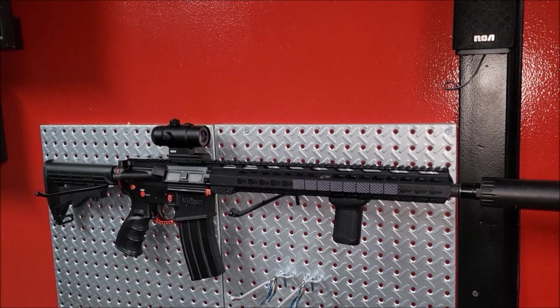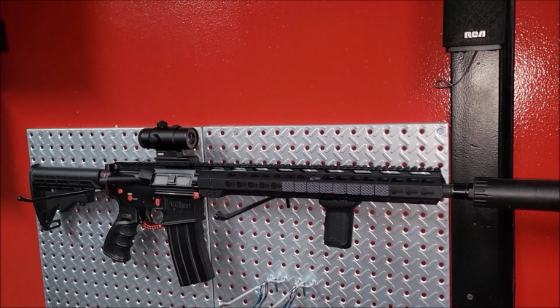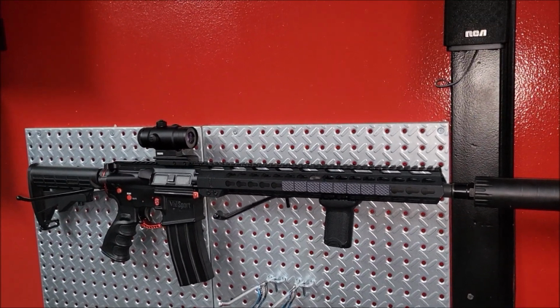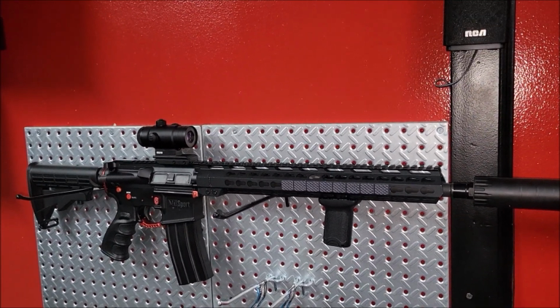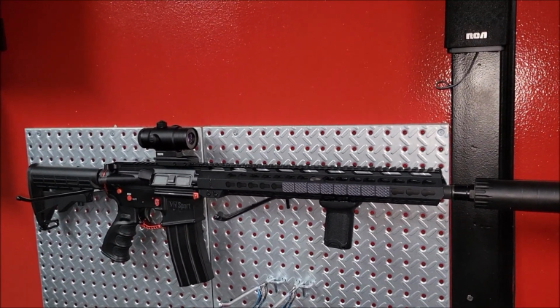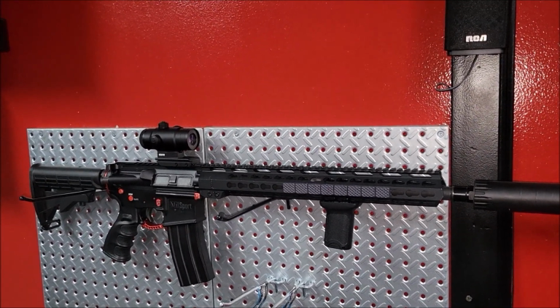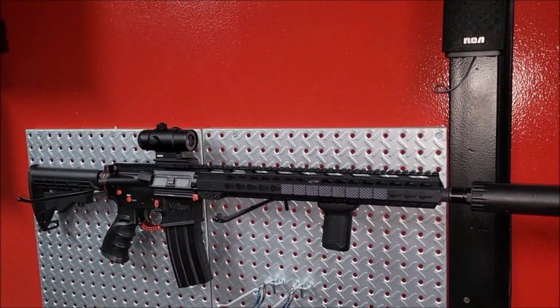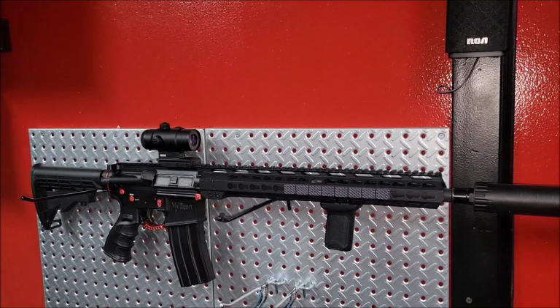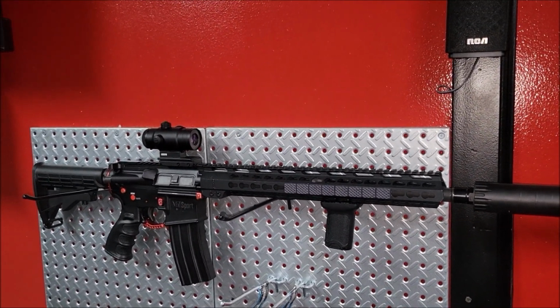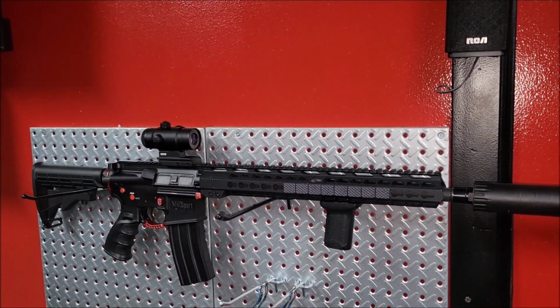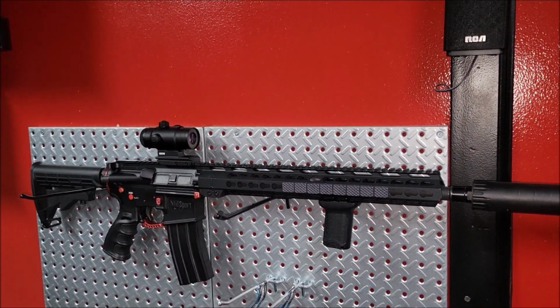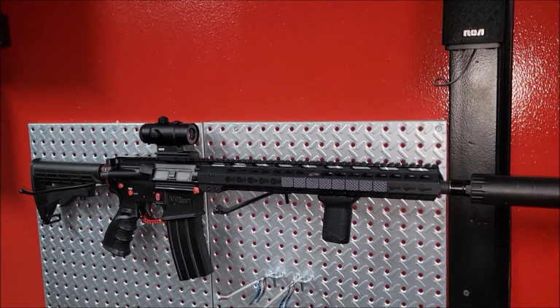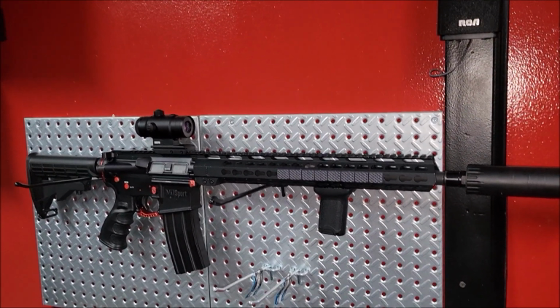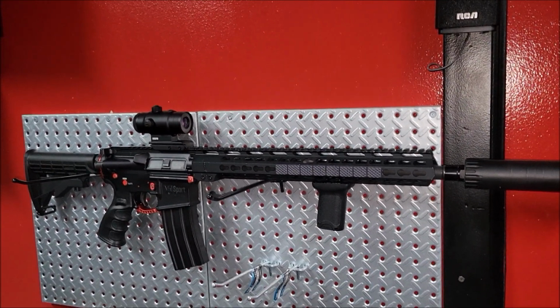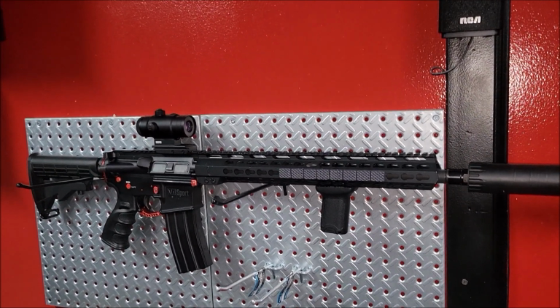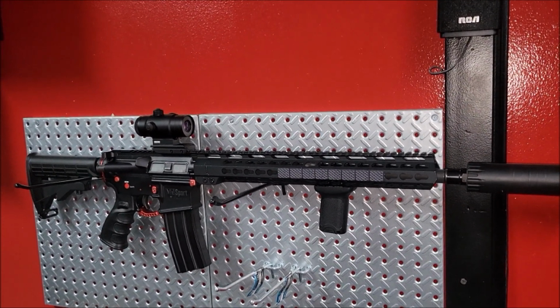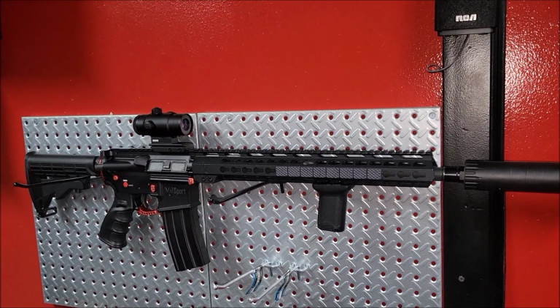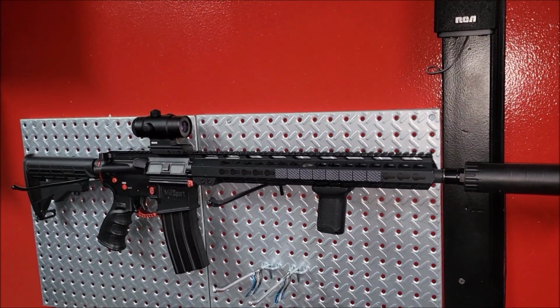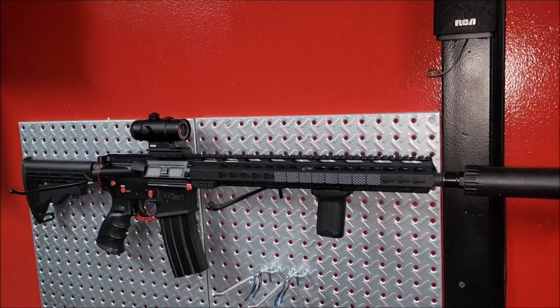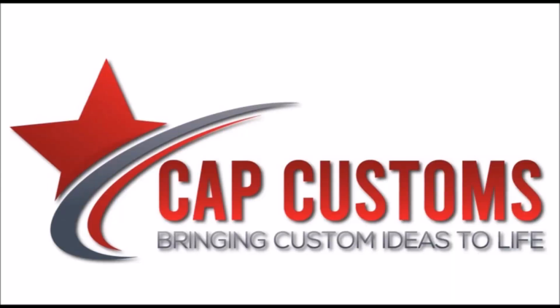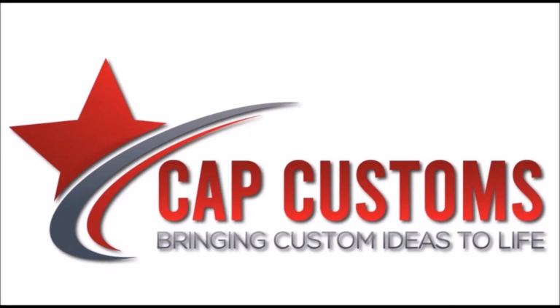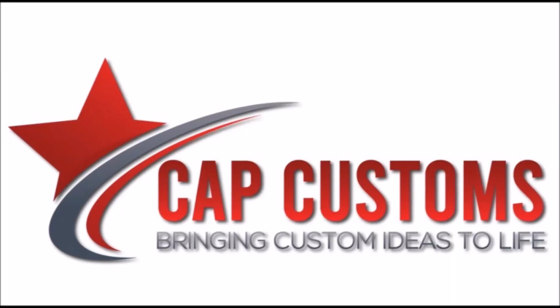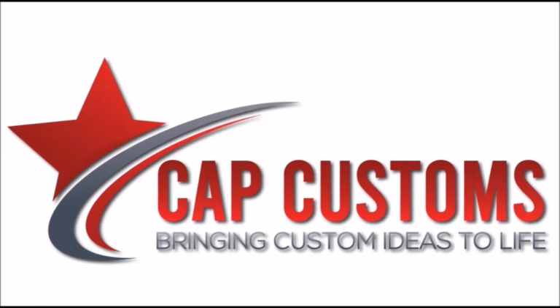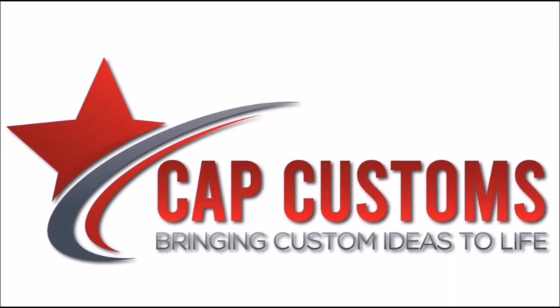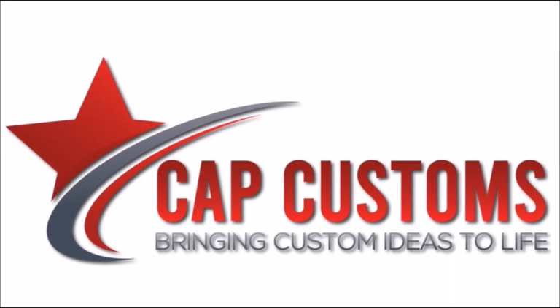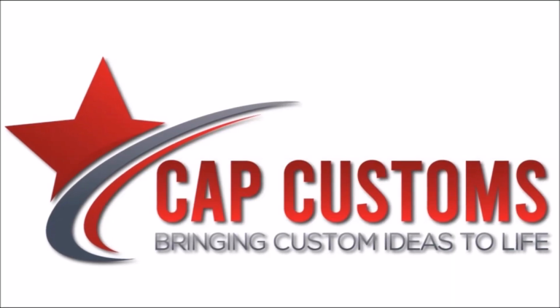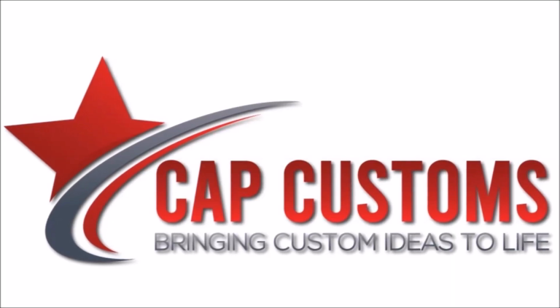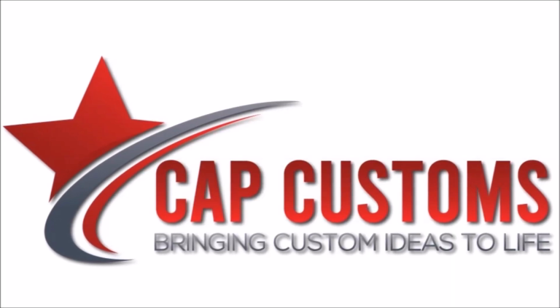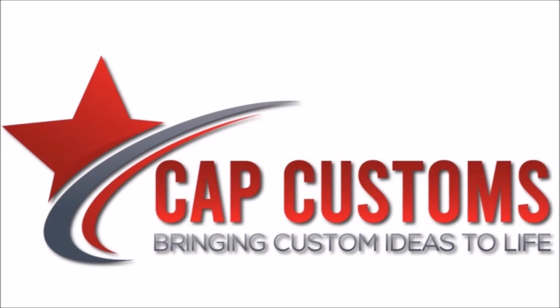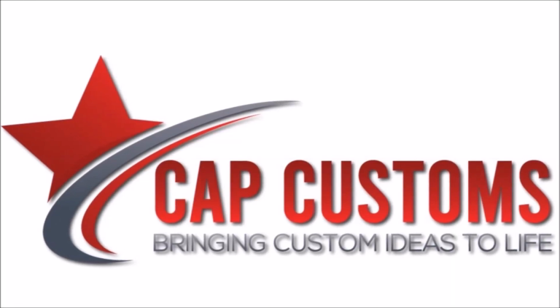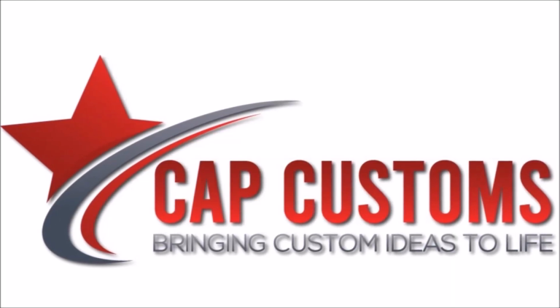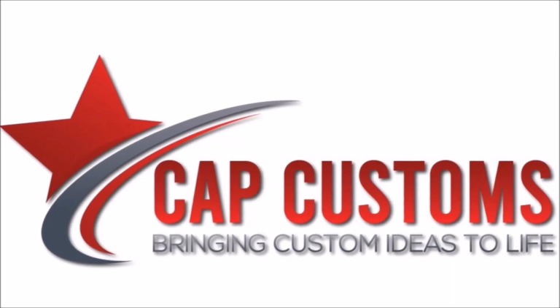Once I get the ballistic panels set up to make sure it runs, I'll find that mag and take this out to the range to see how it runs and how quiet it is. I'll get the chronograph to check feet per second as well.